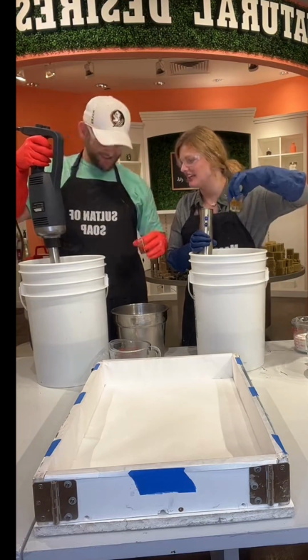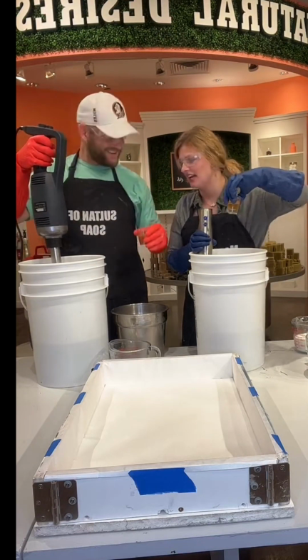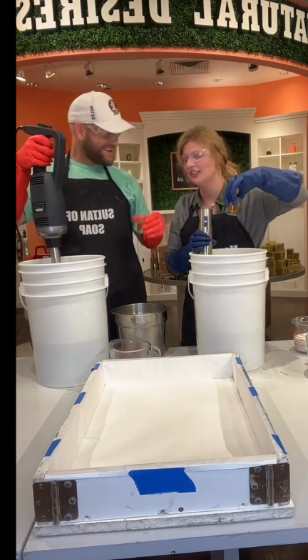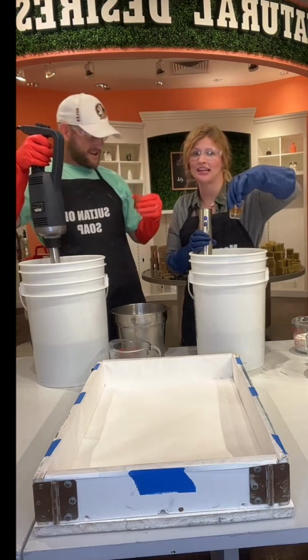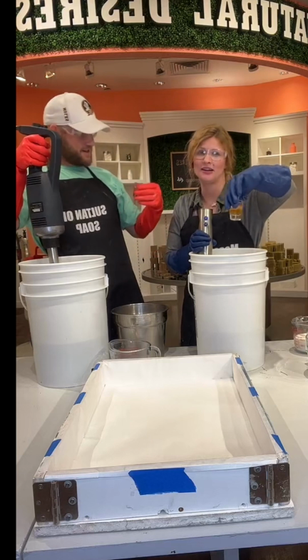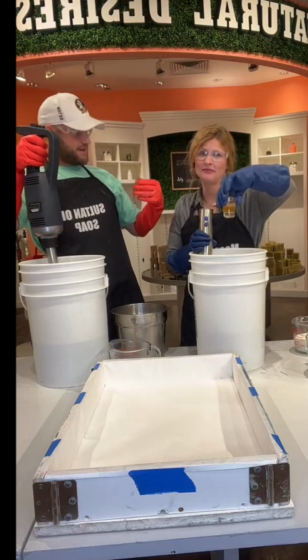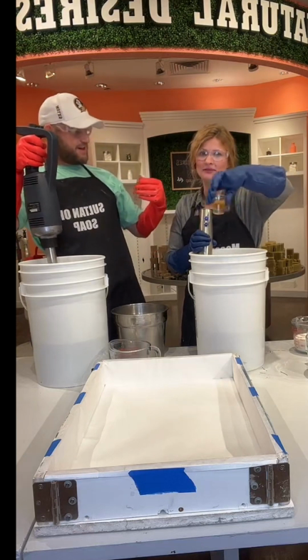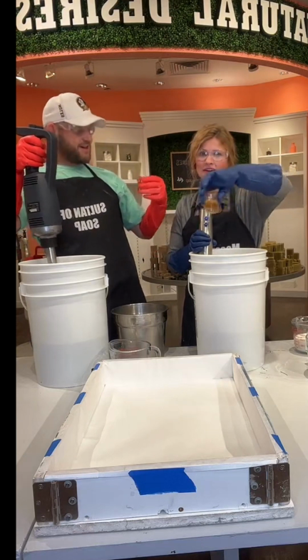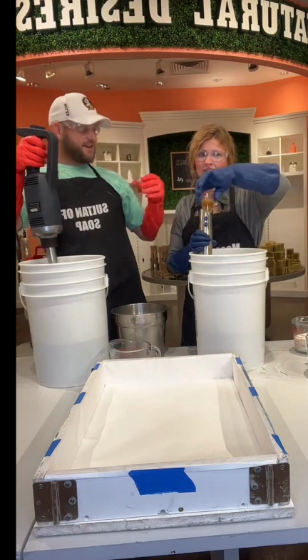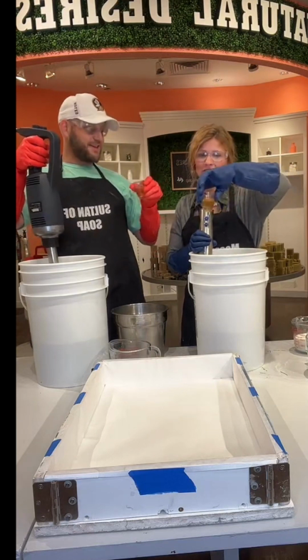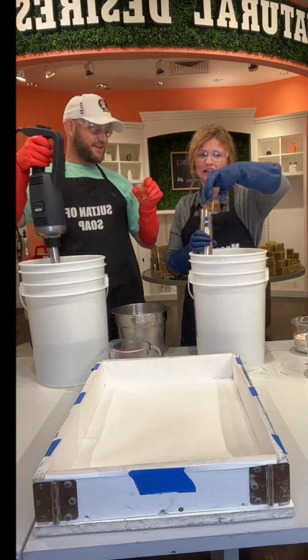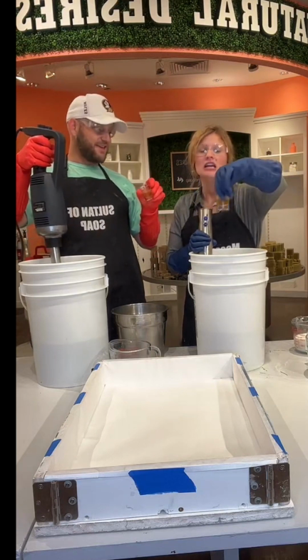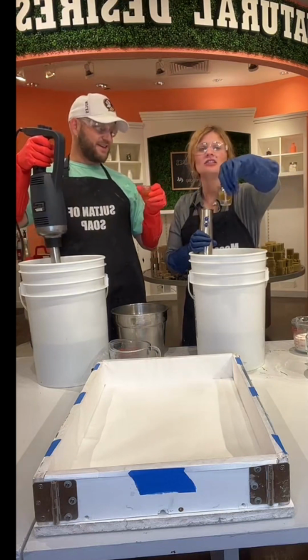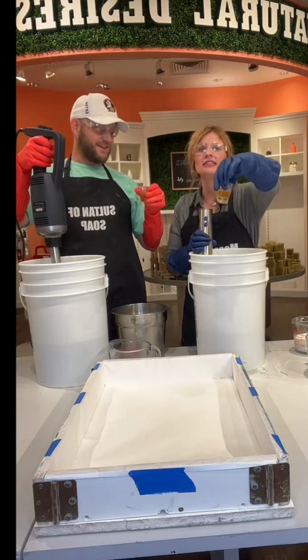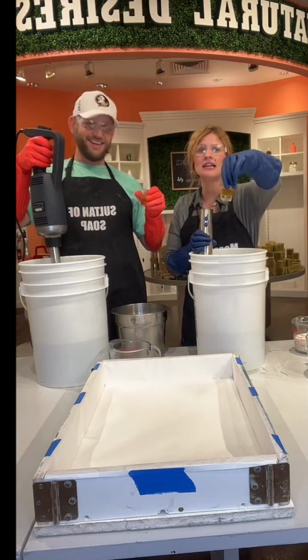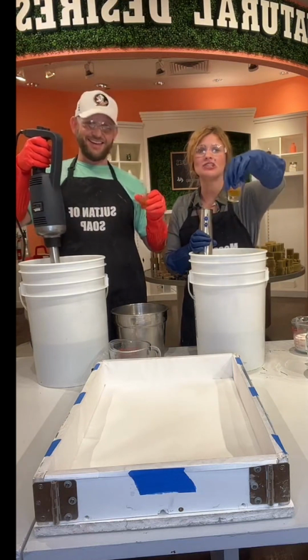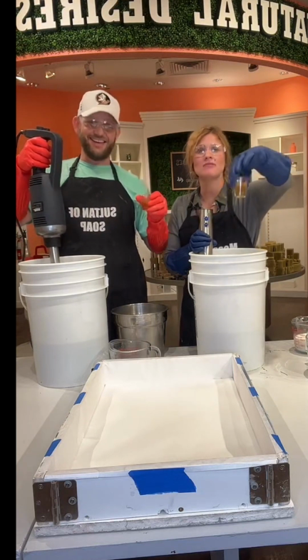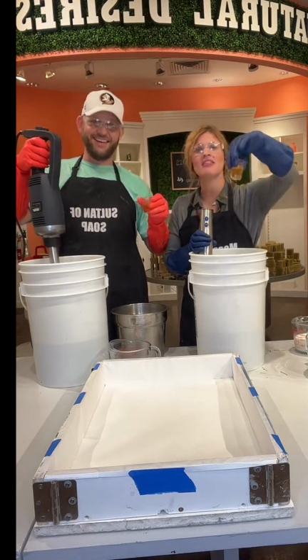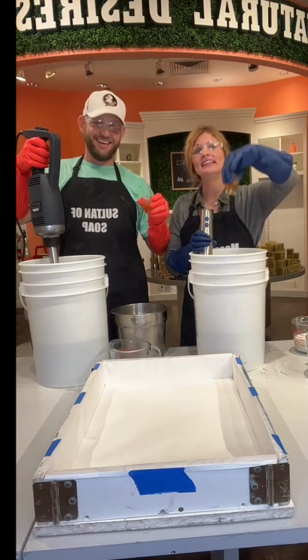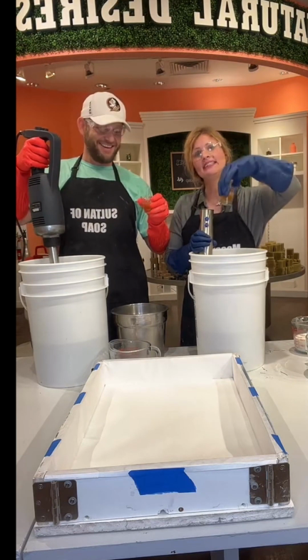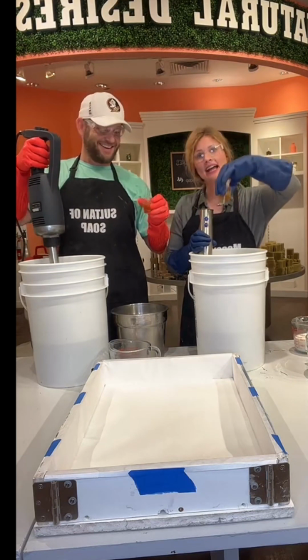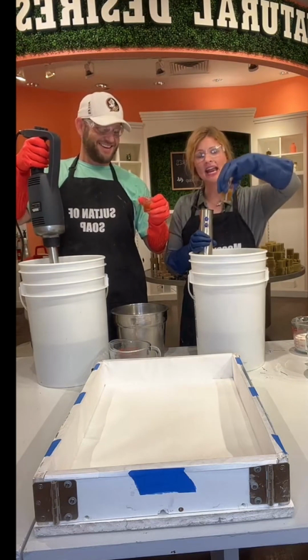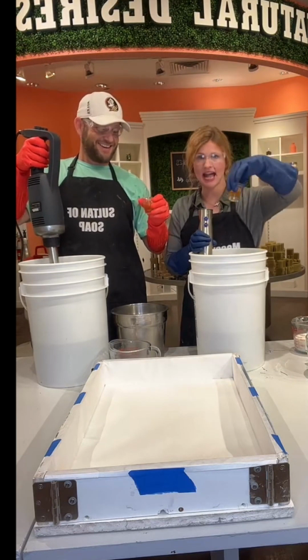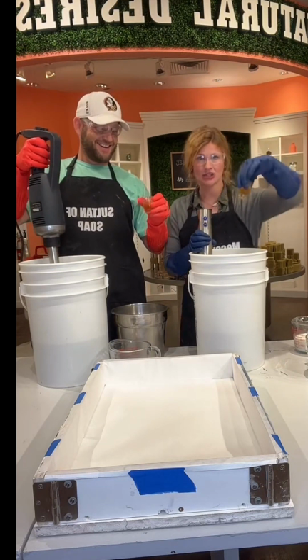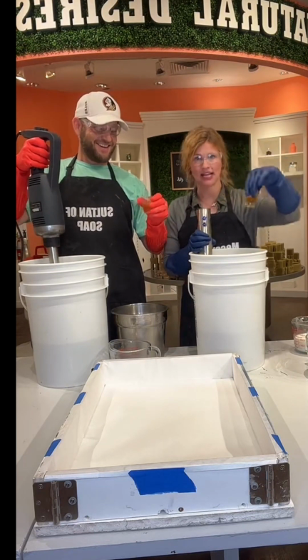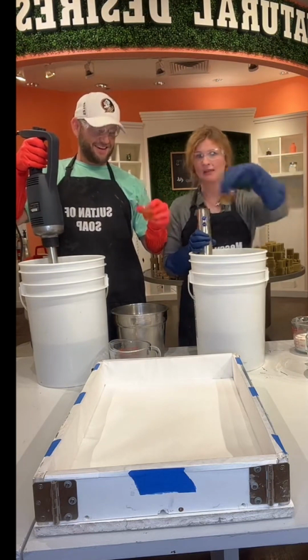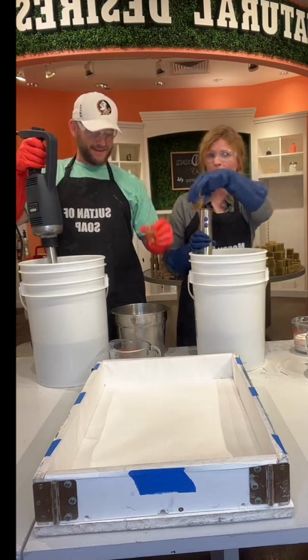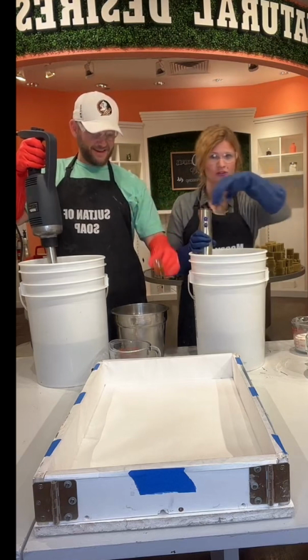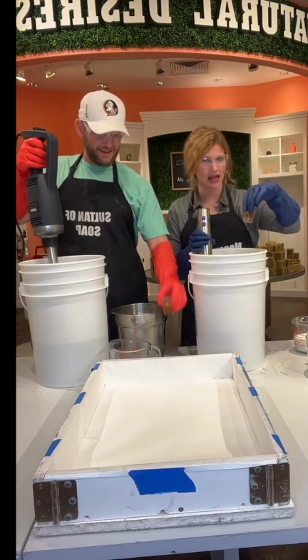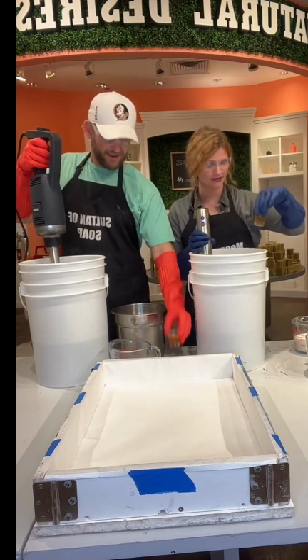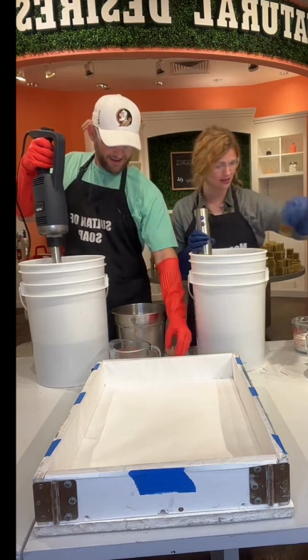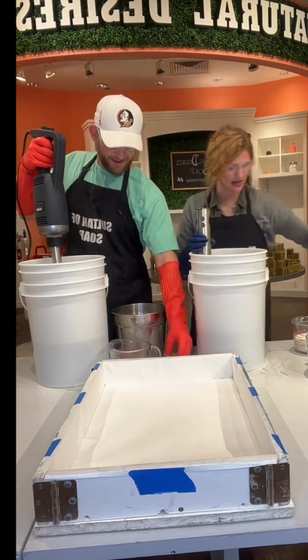It is honey and shea butter — it would have hurt you if you drank it! So this is honey and shea butter that gets added at trace in both of our halves.